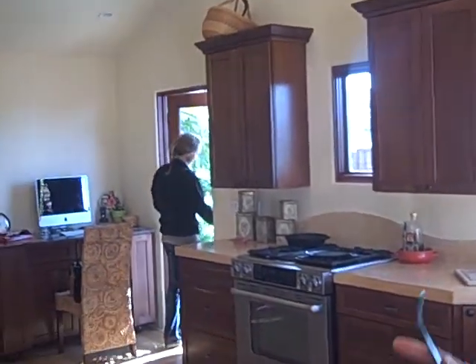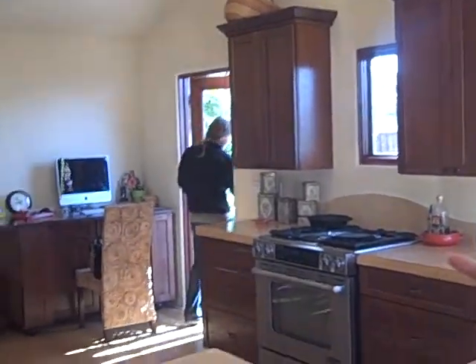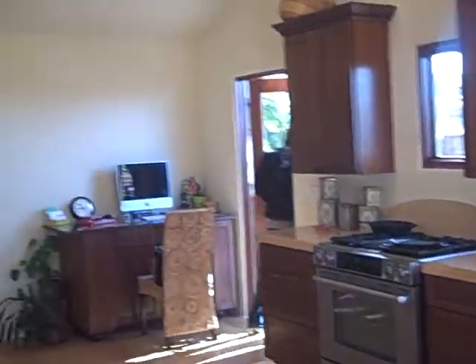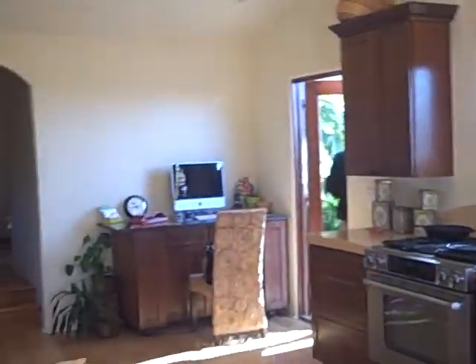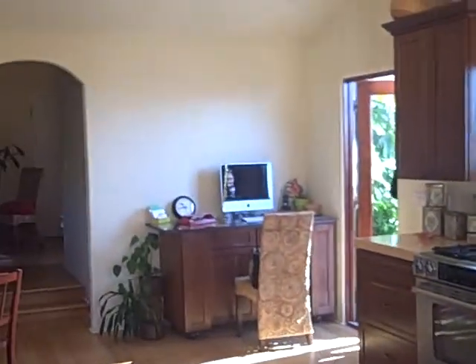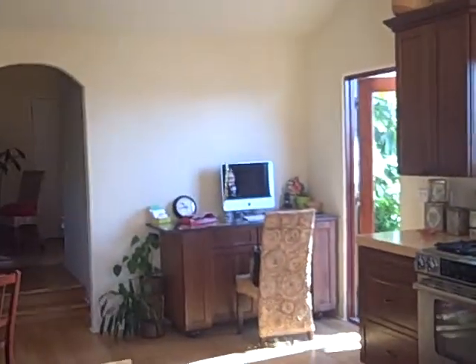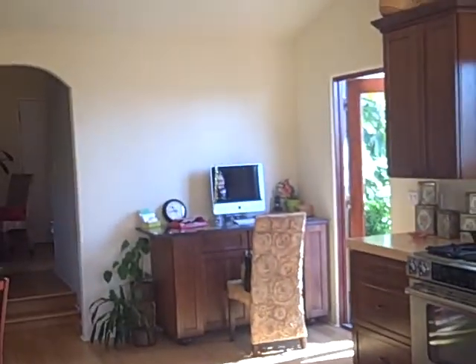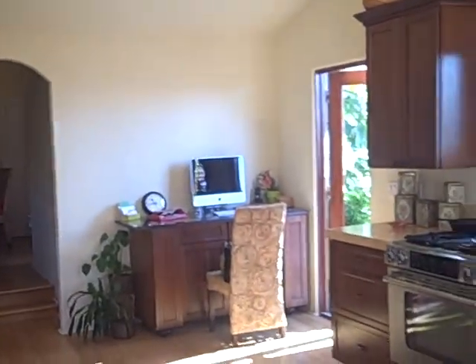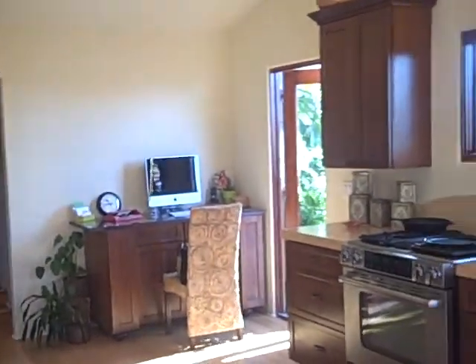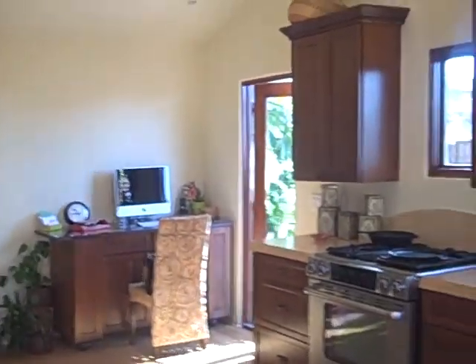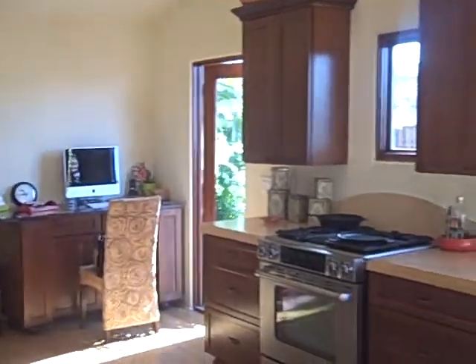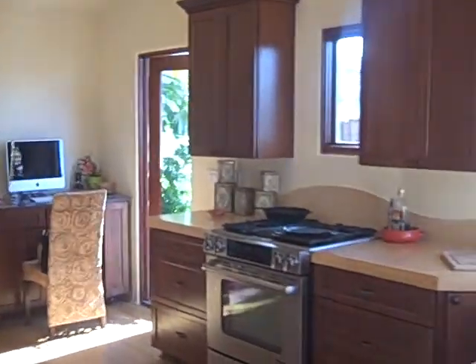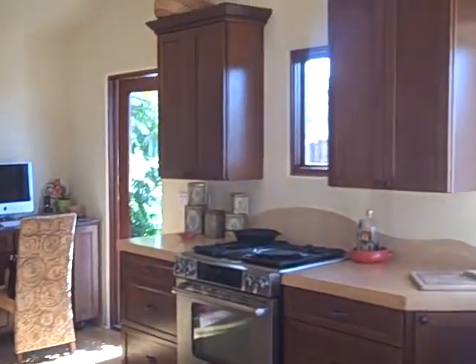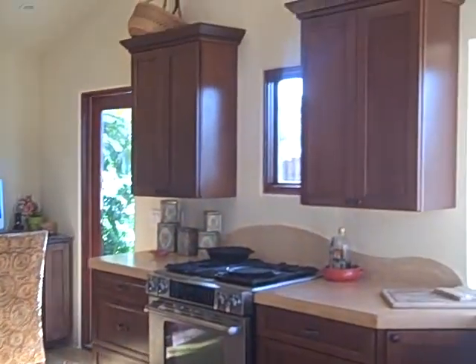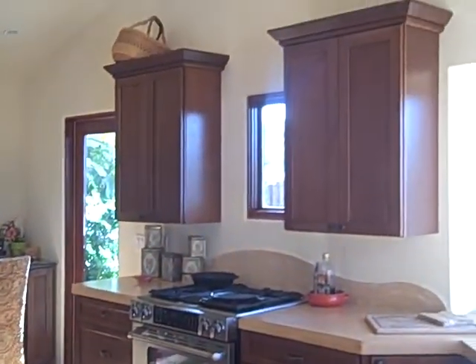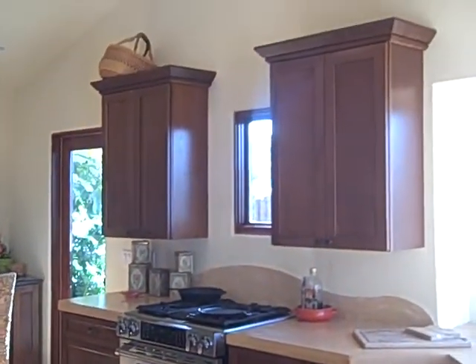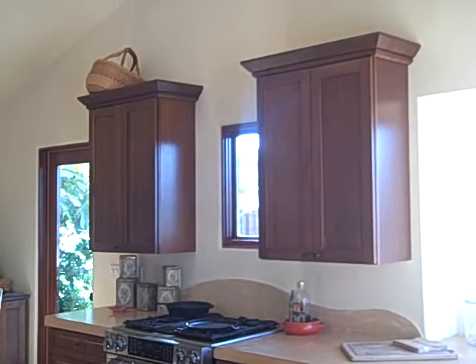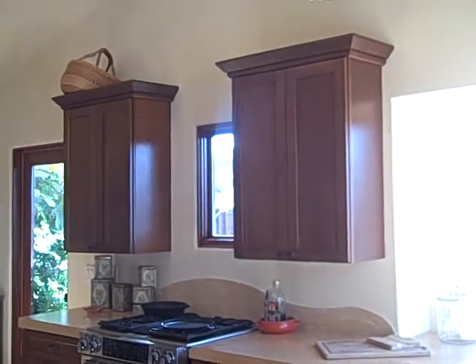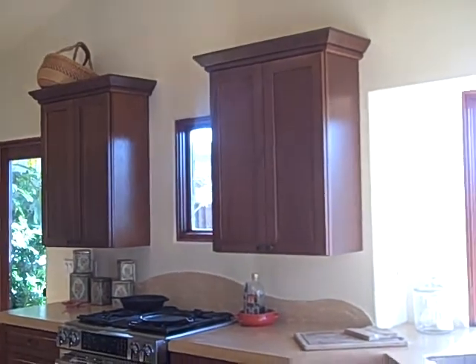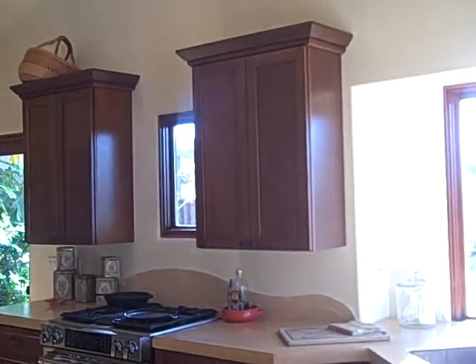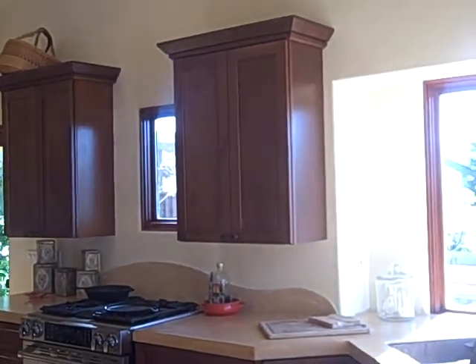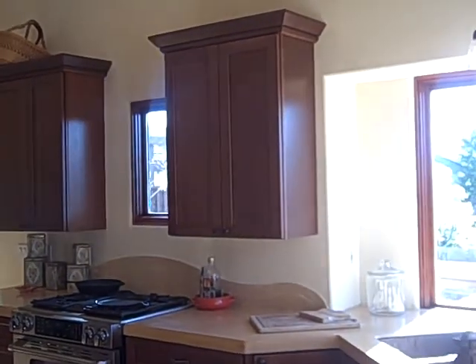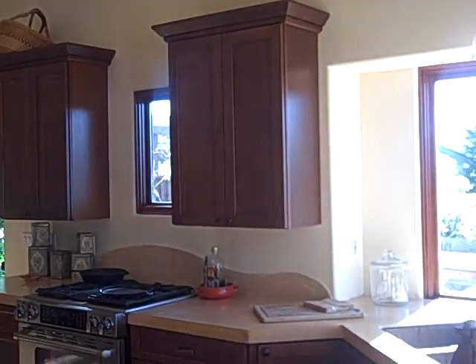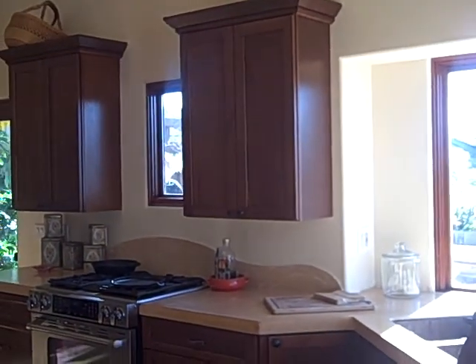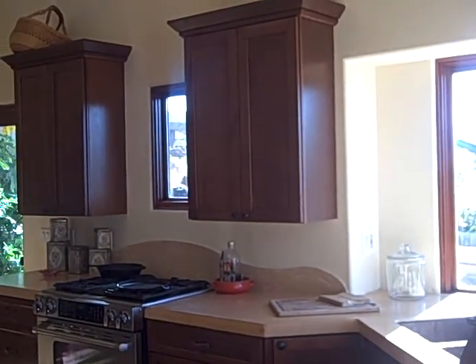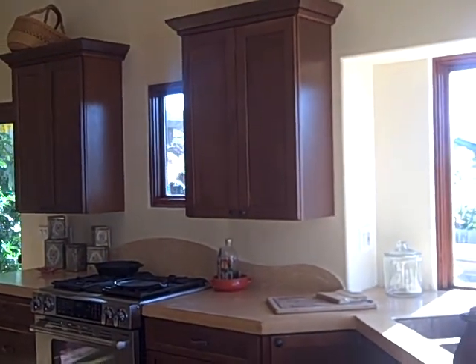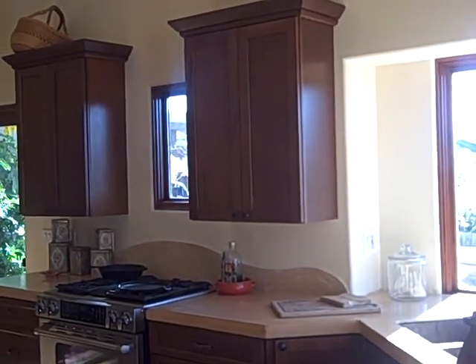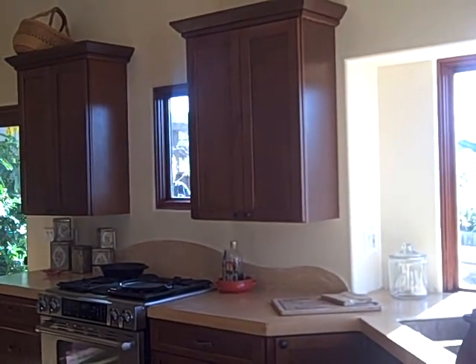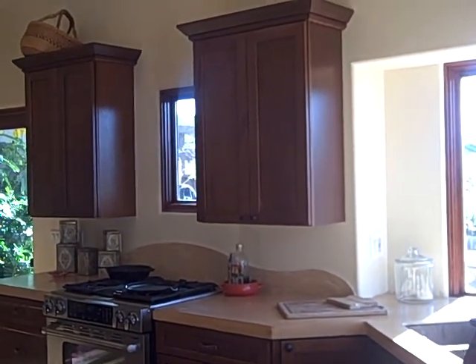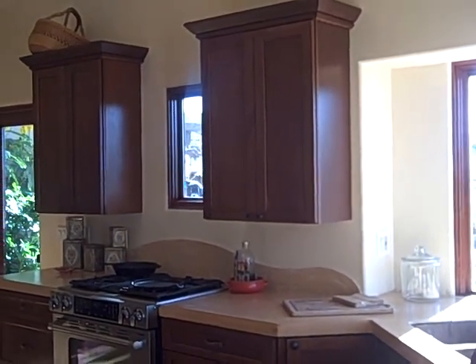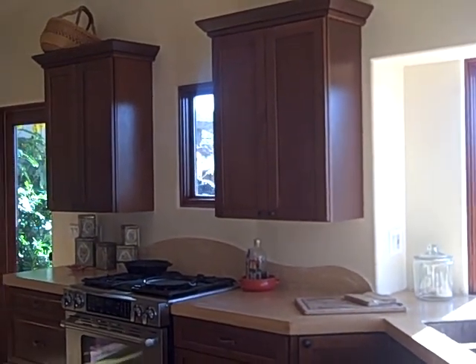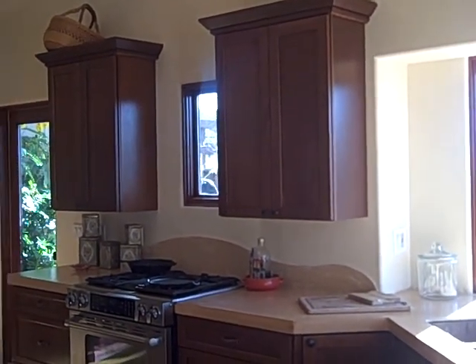Here you have a large kitchen — nice cabinets. It's nice that it has a couple of ways to get outside, over here and over there.